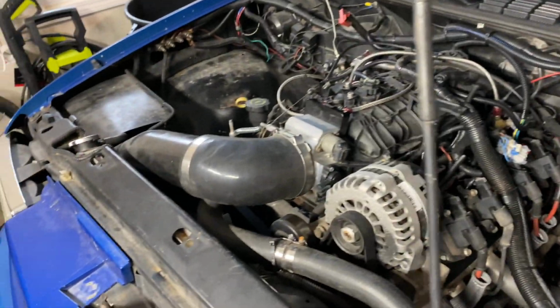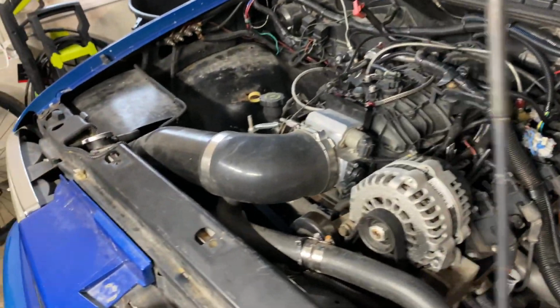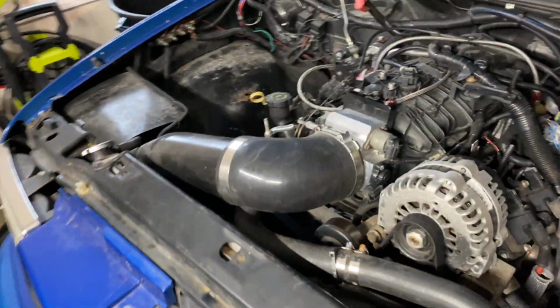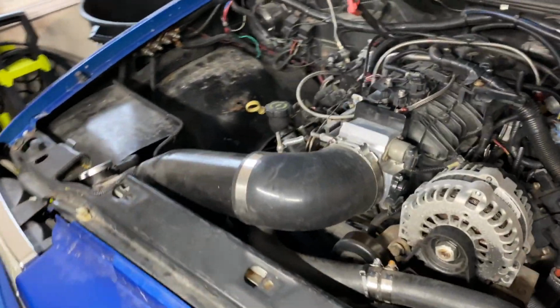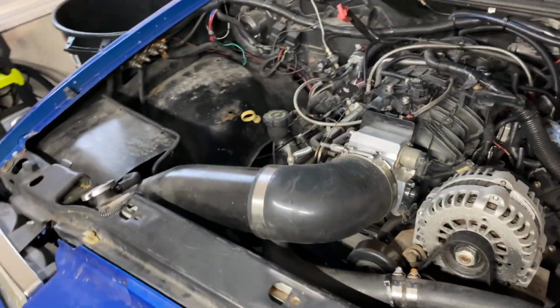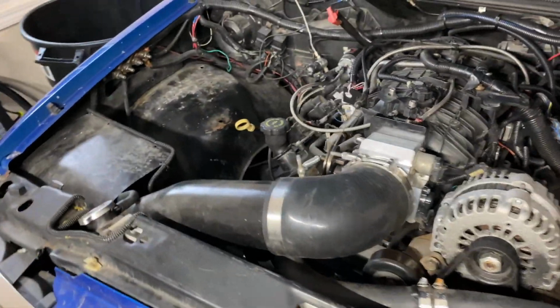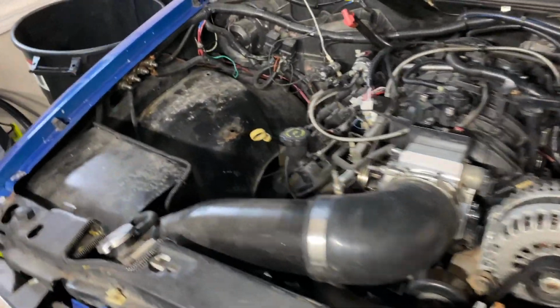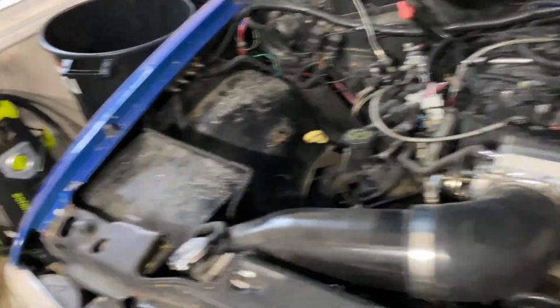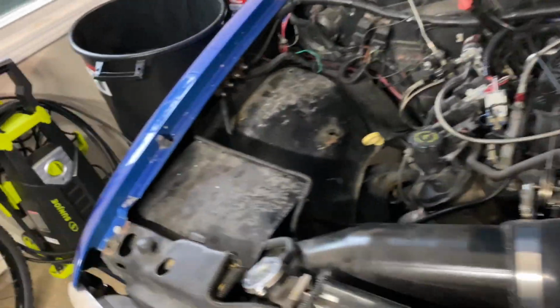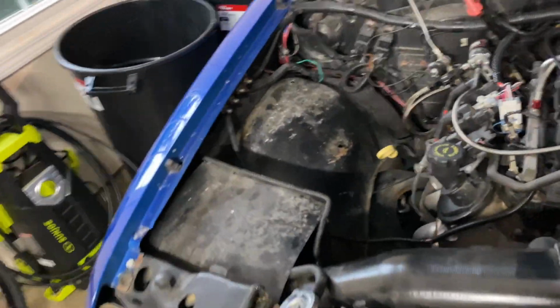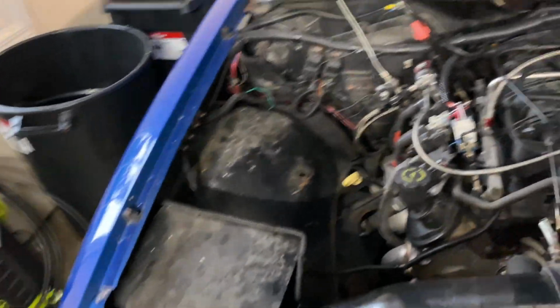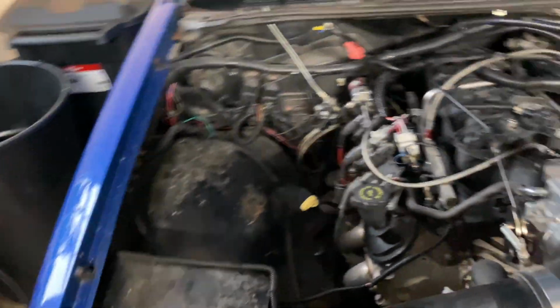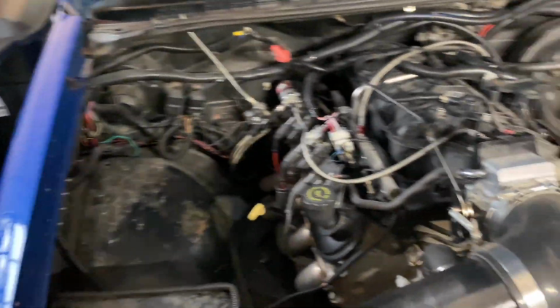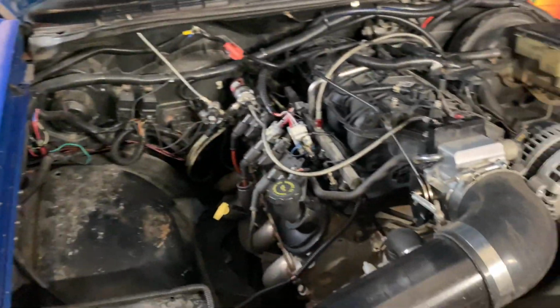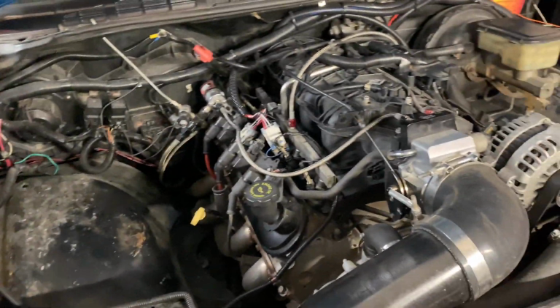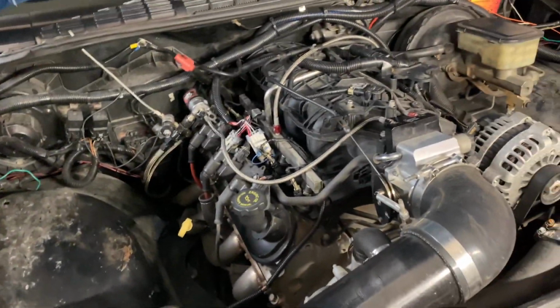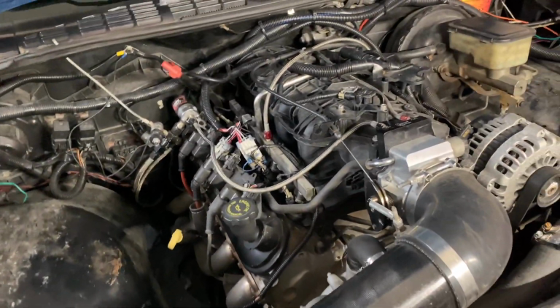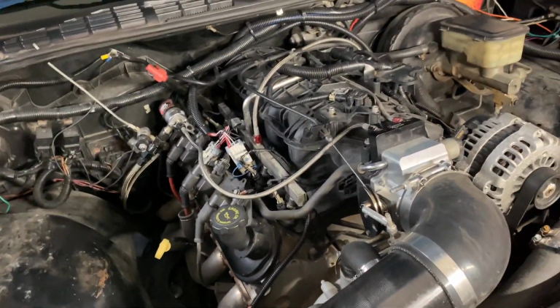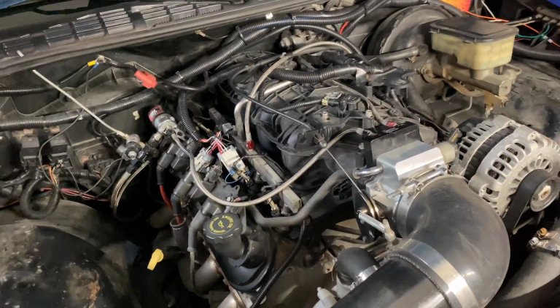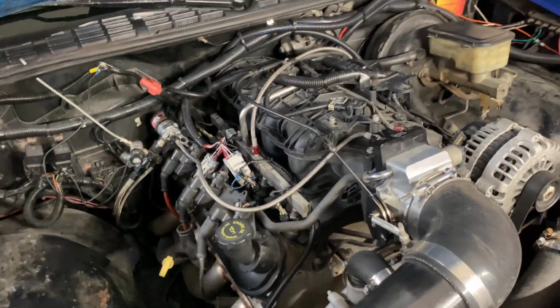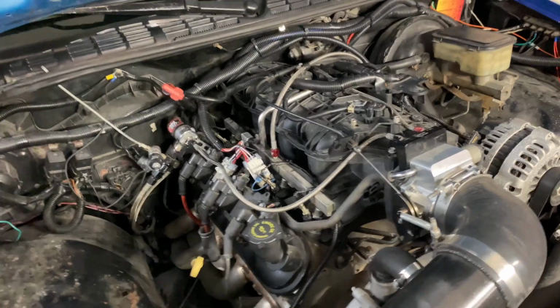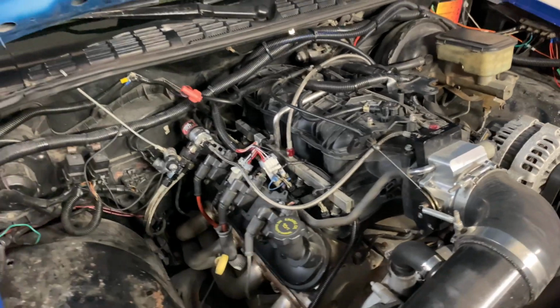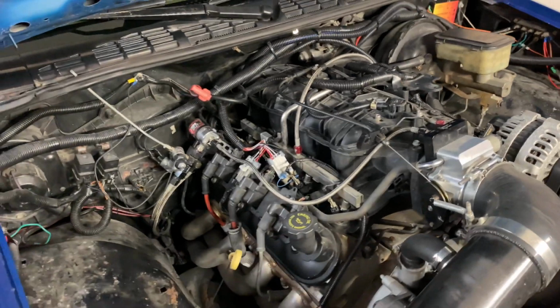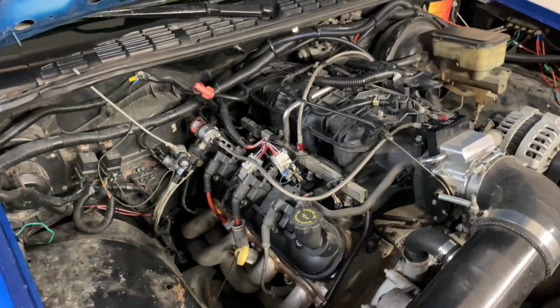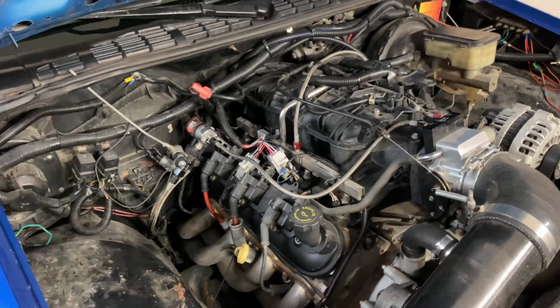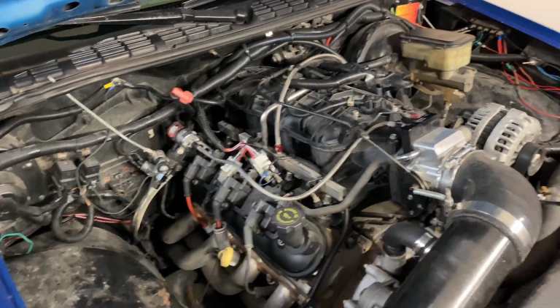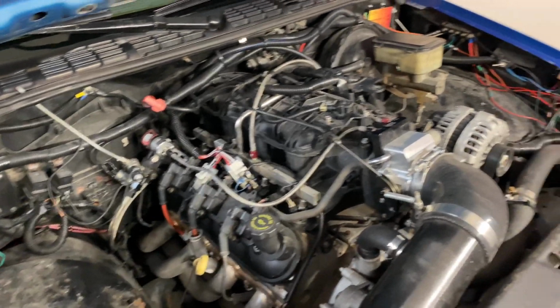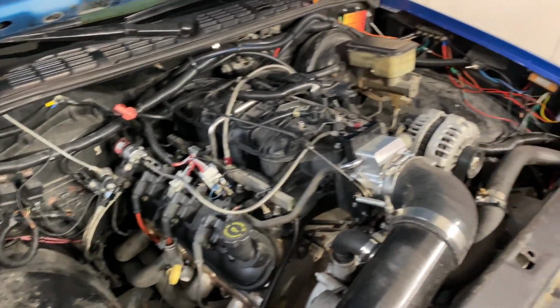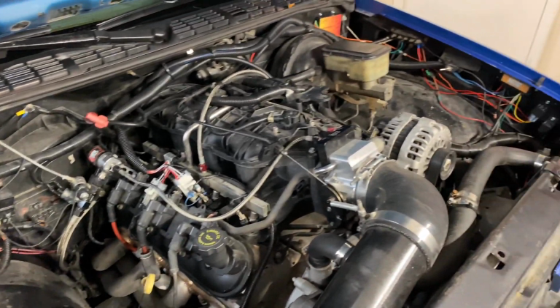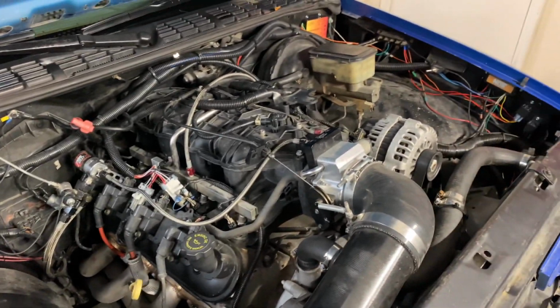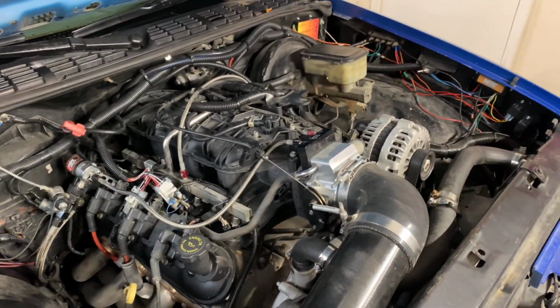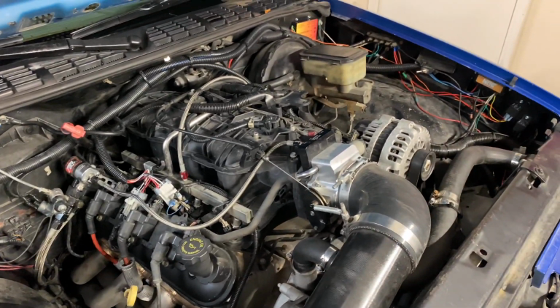The engine bay is dirty, but I'm not too concerned about that because a lot of the stuff is going bye-bye.